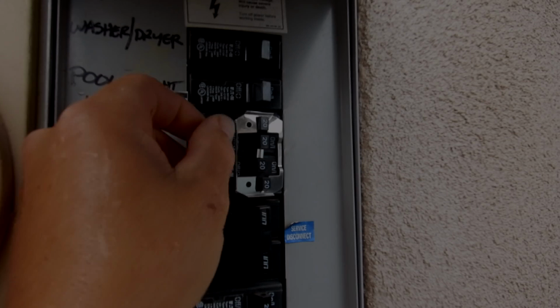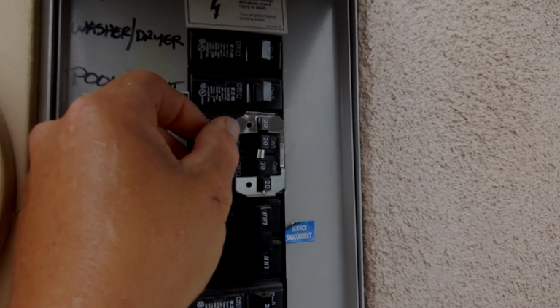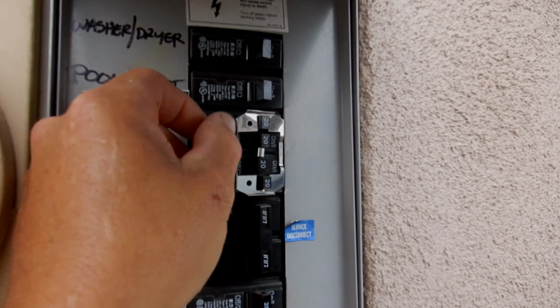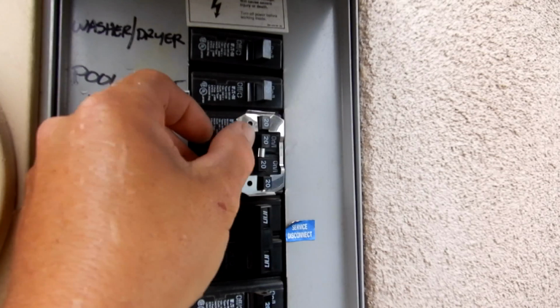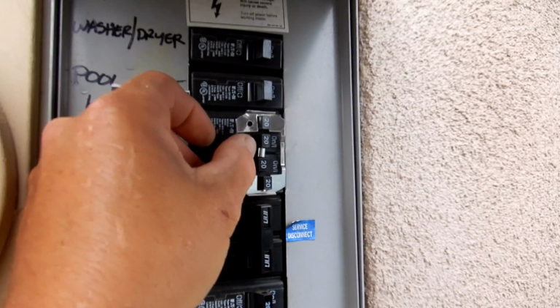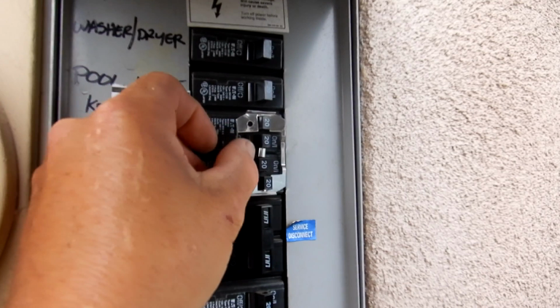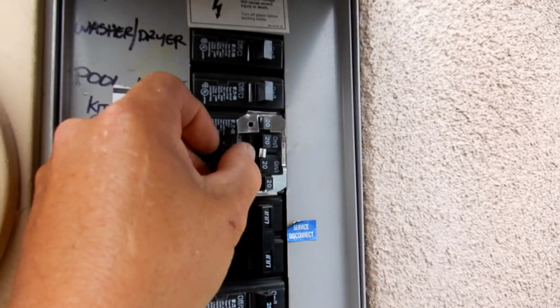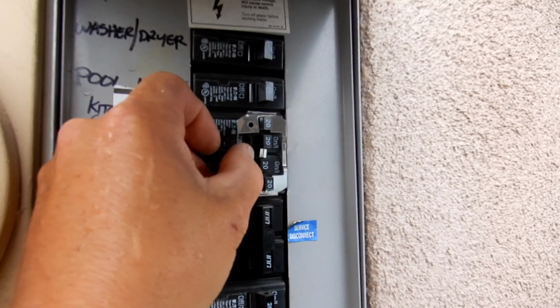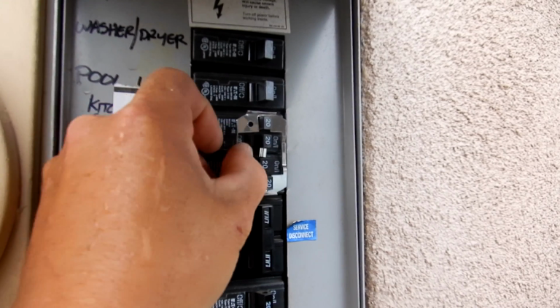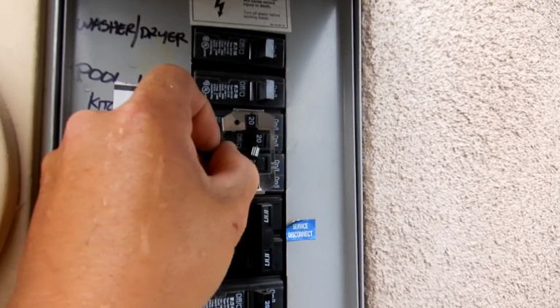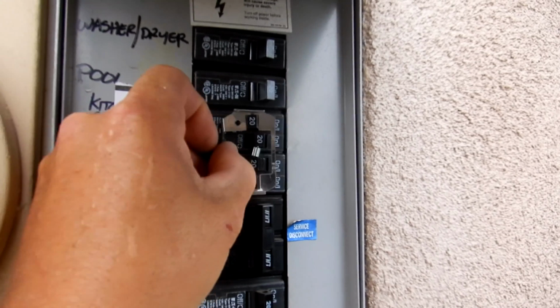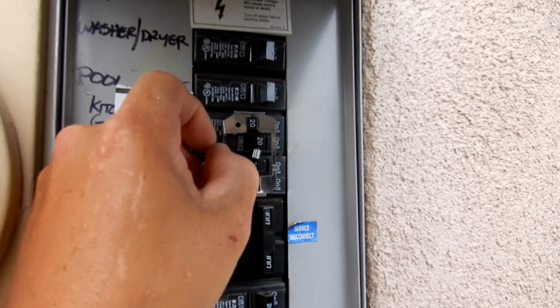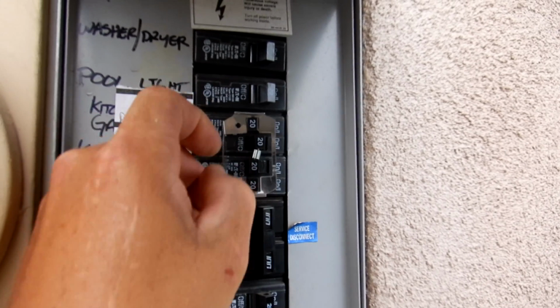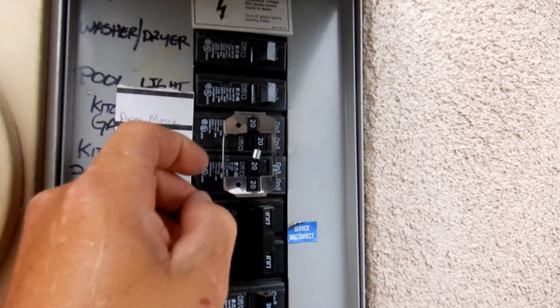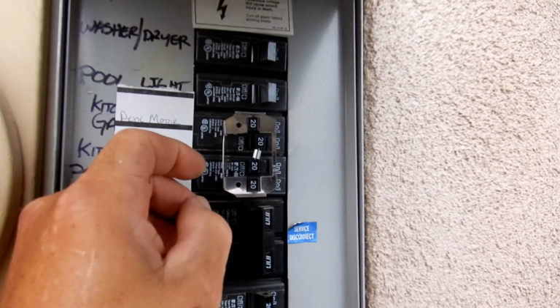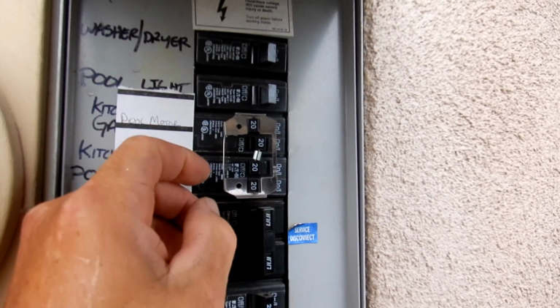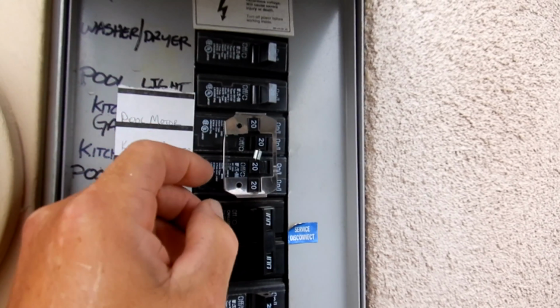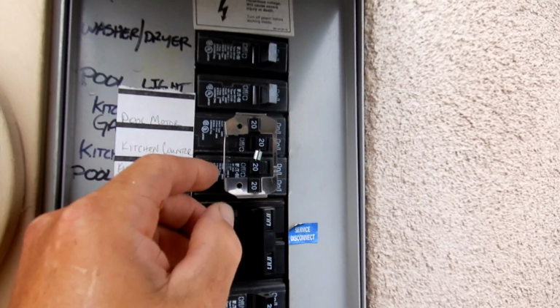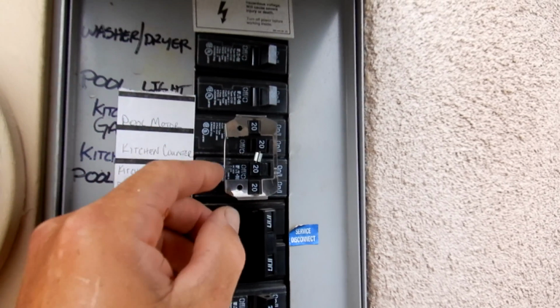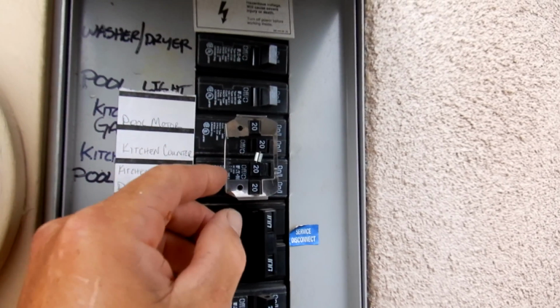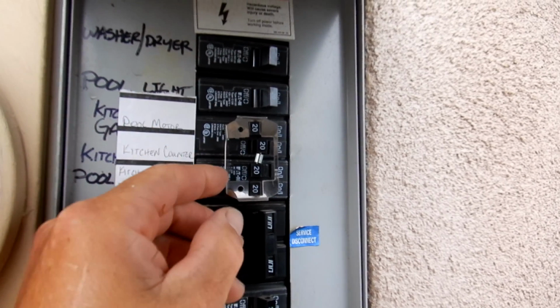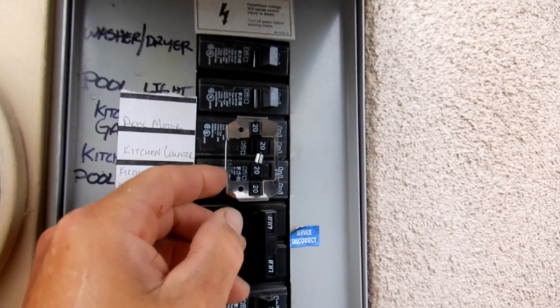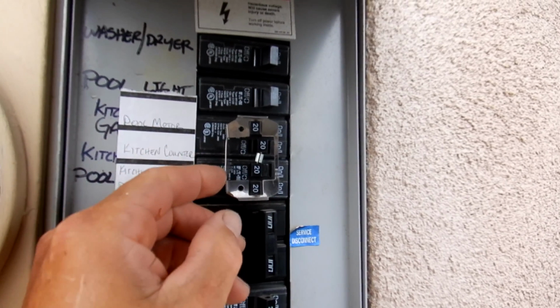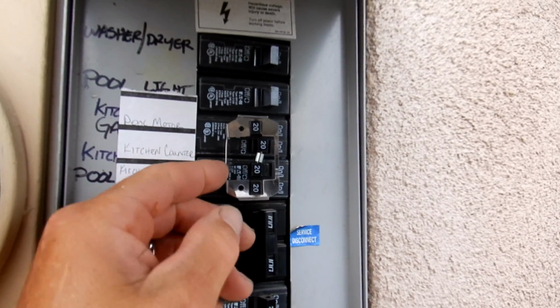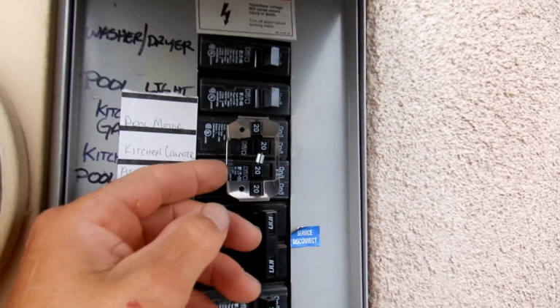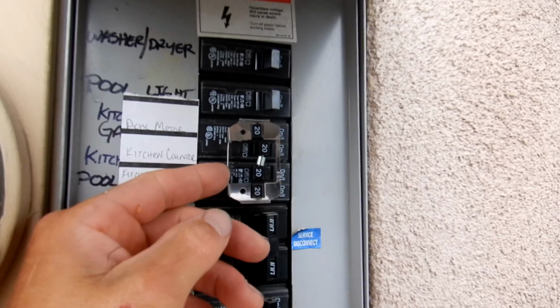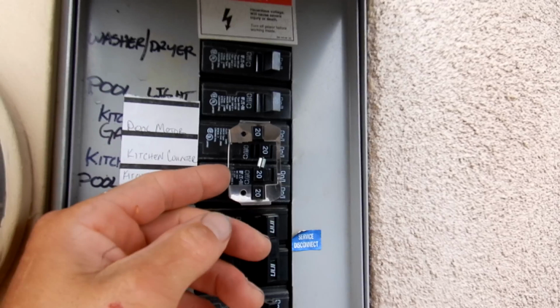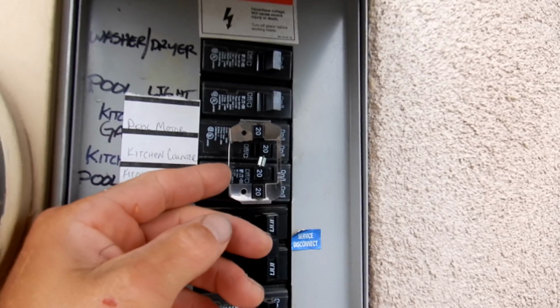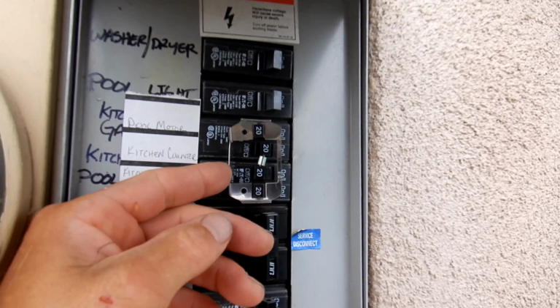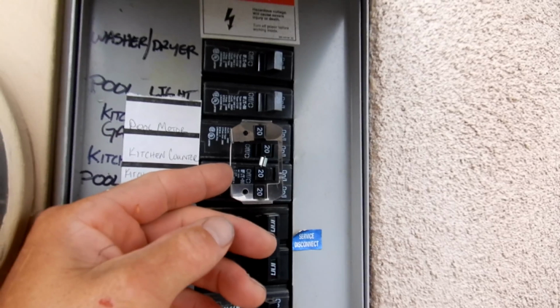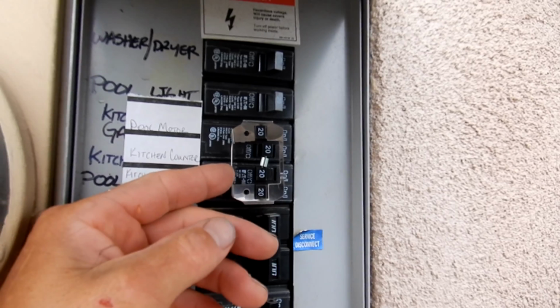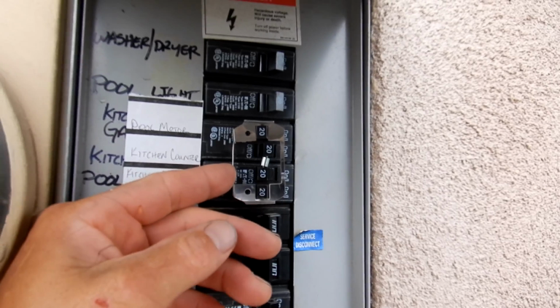Now you want to reset the breaker by turning the pump all the way off and turning it back on again.